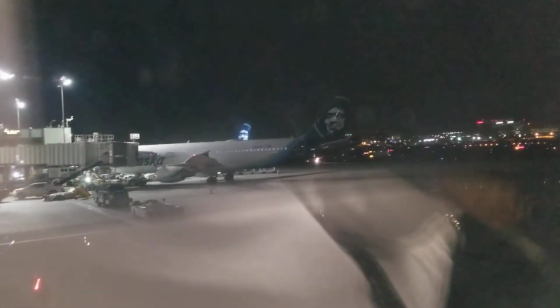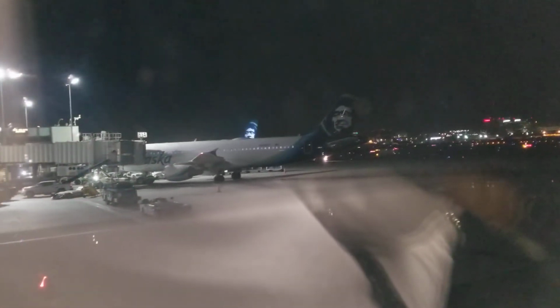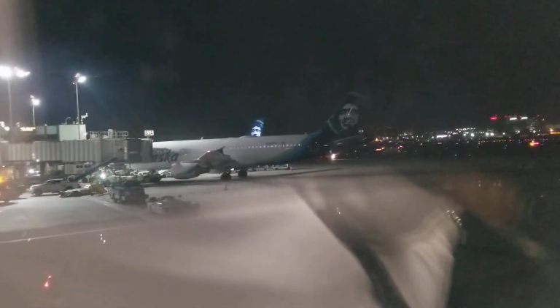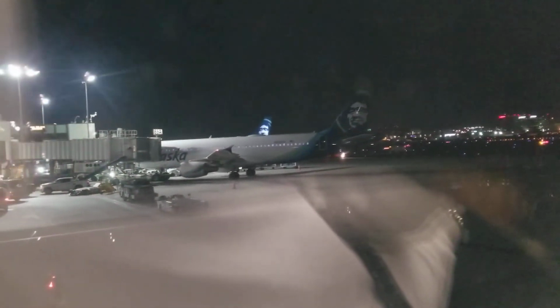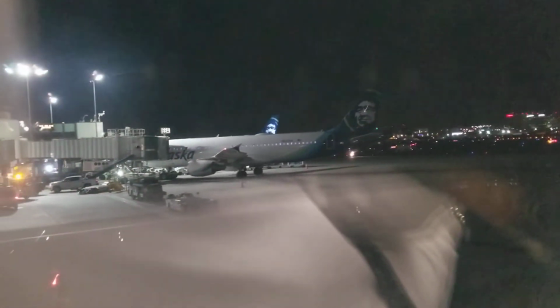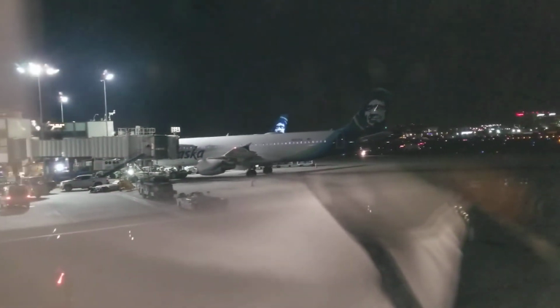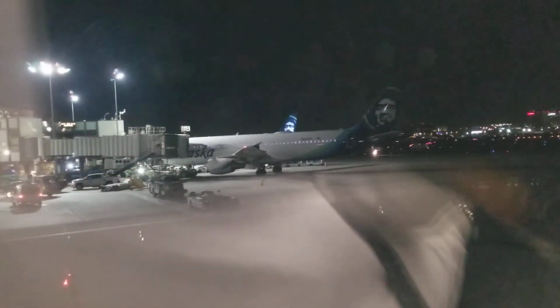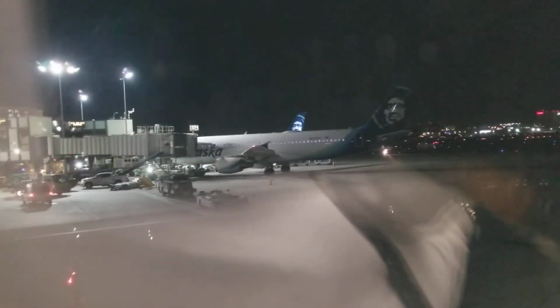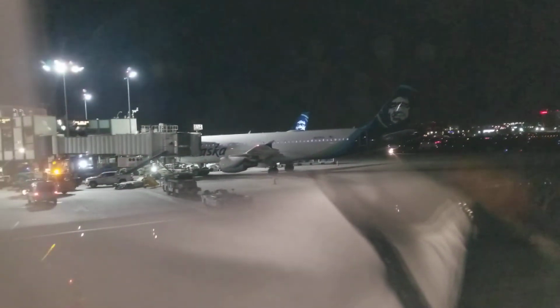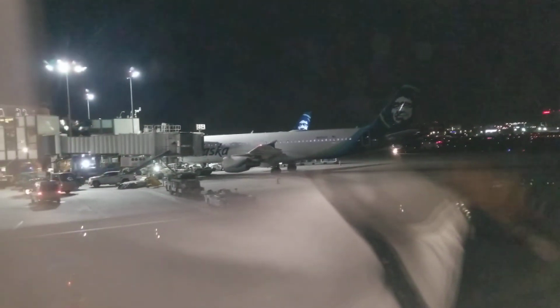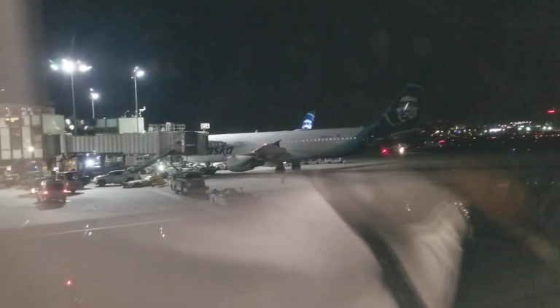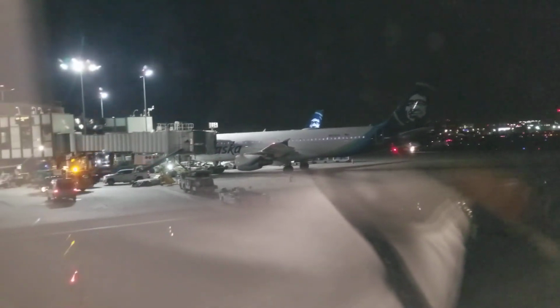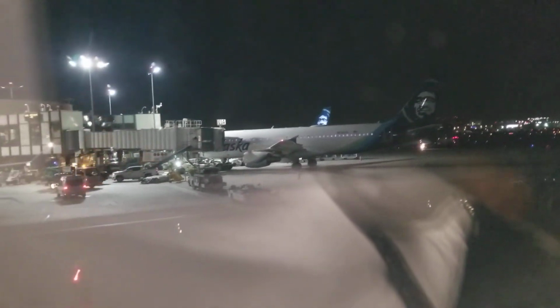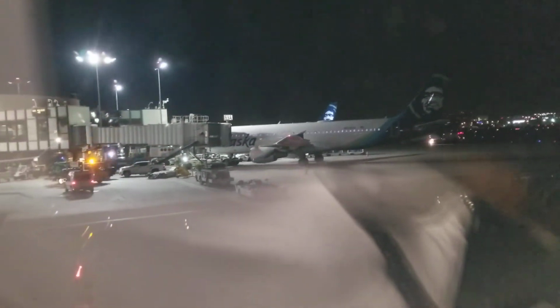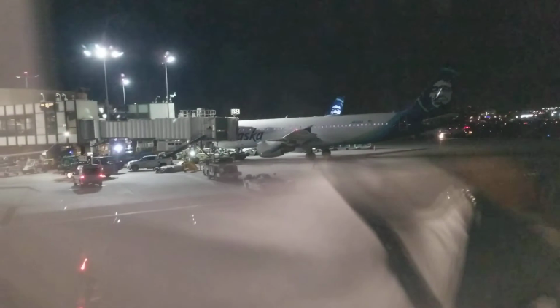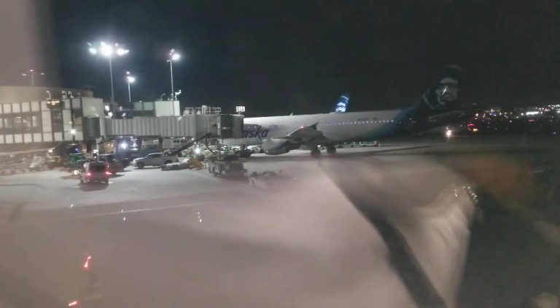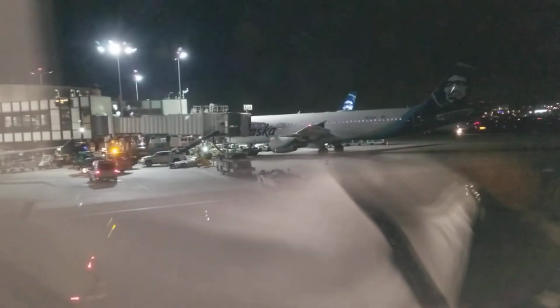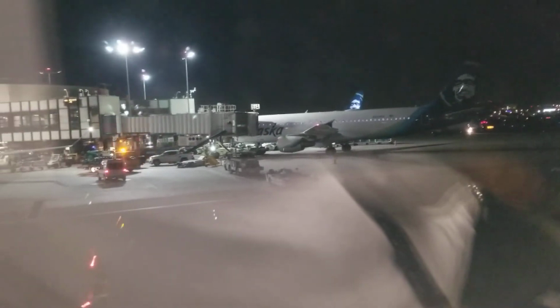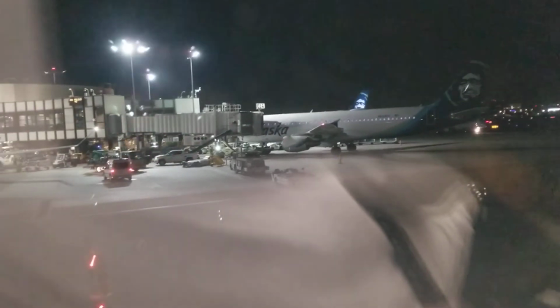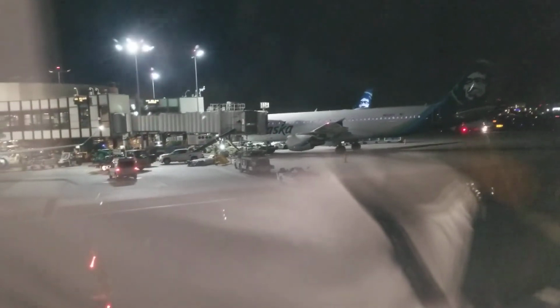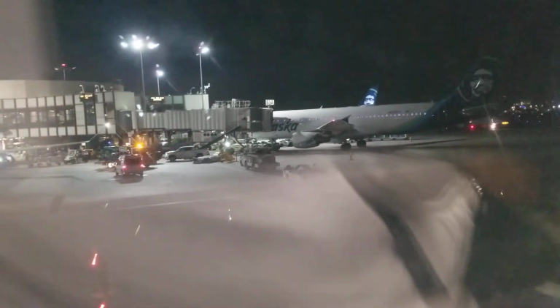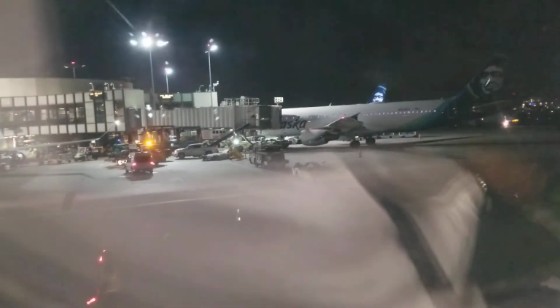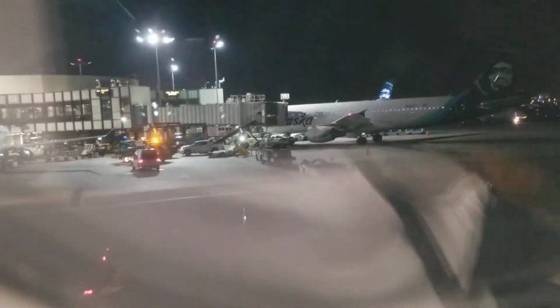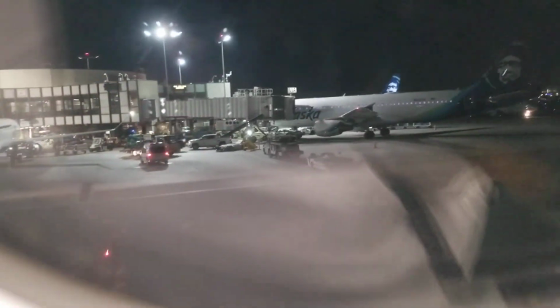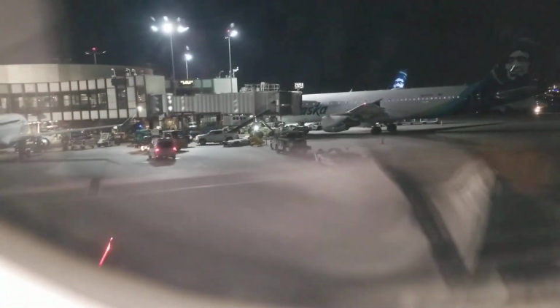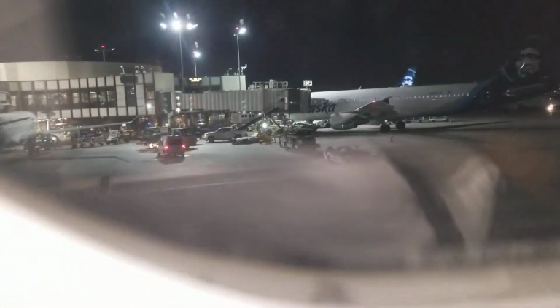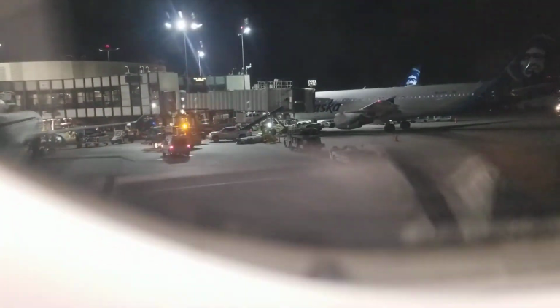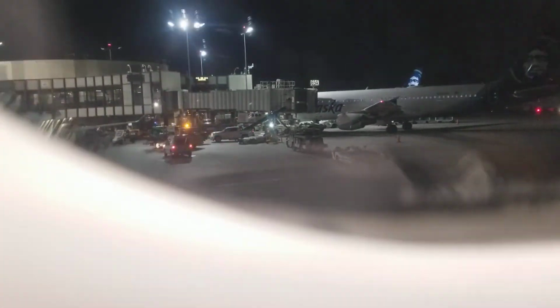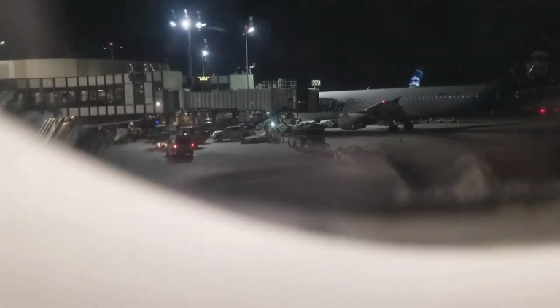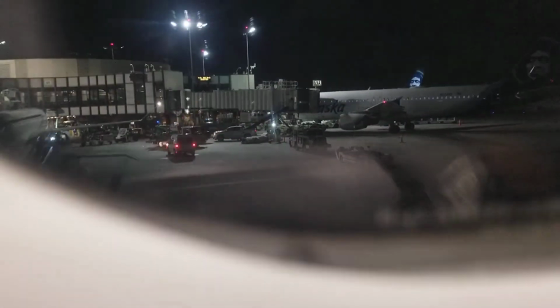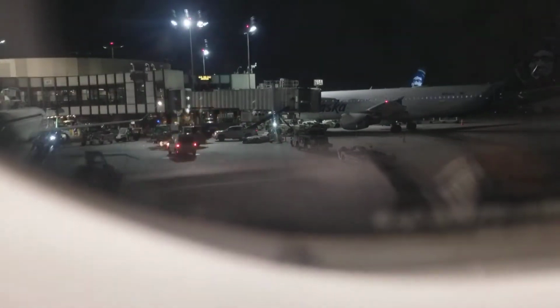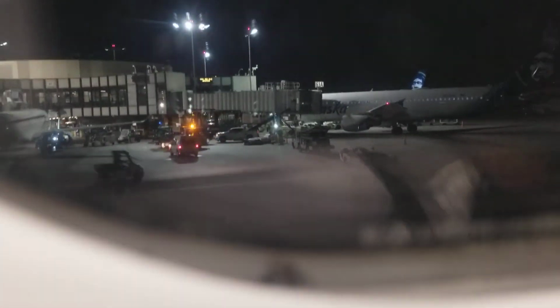Our flight time to Baltimore today is approximately 4 hours and 35 minutes. Thank you for your attention and welcome aboard.